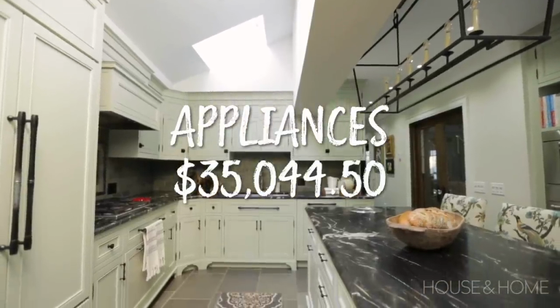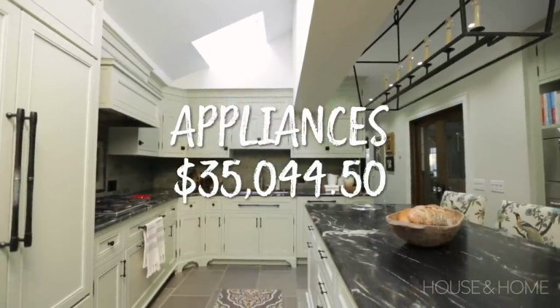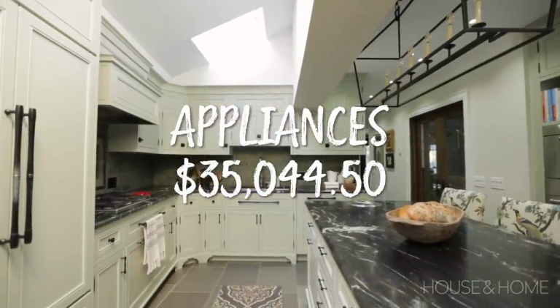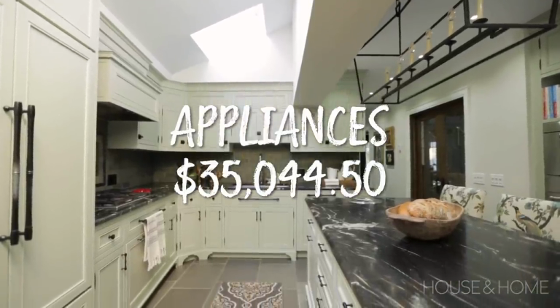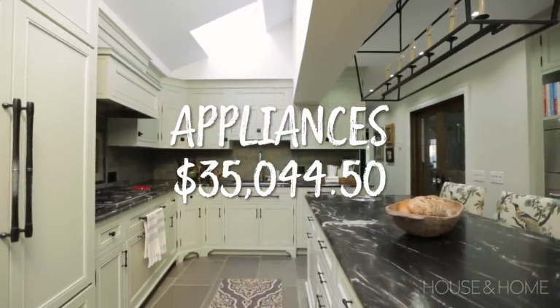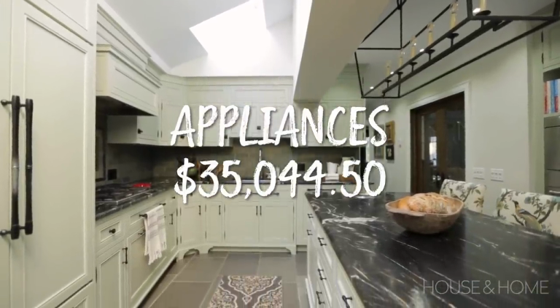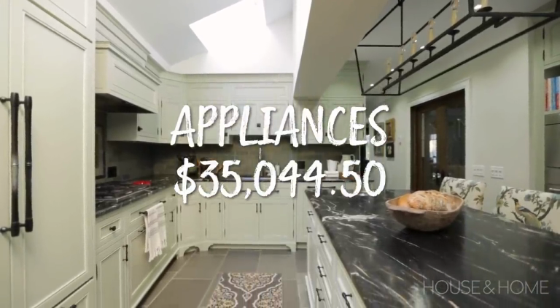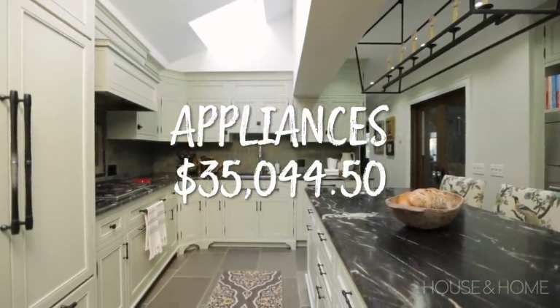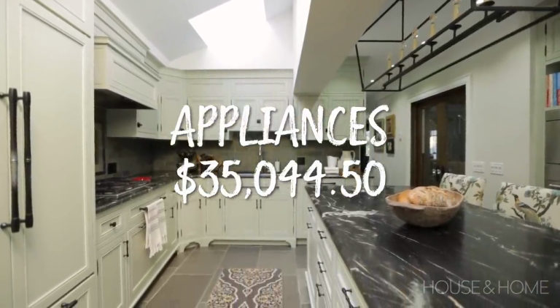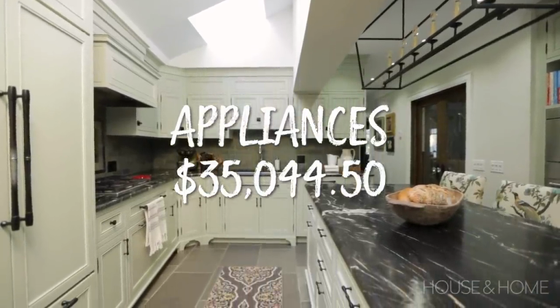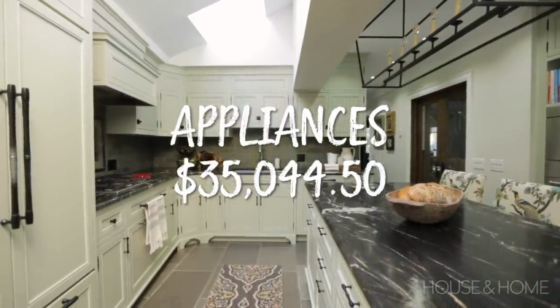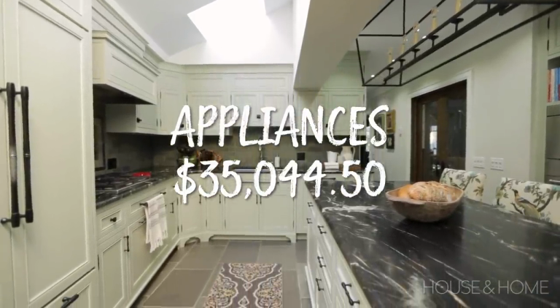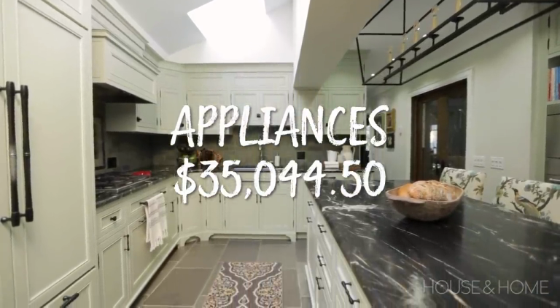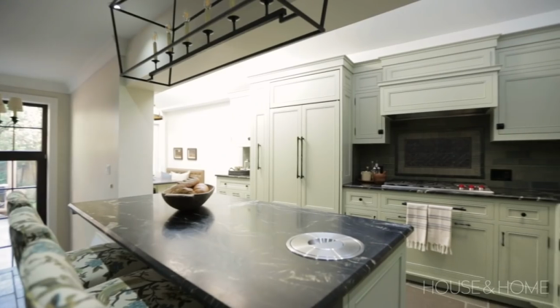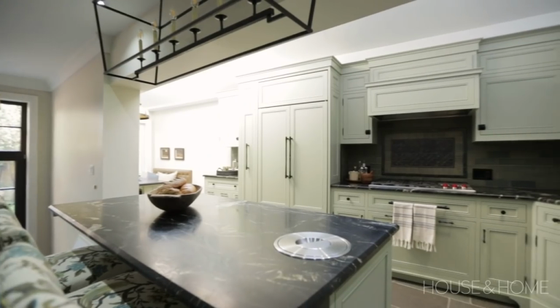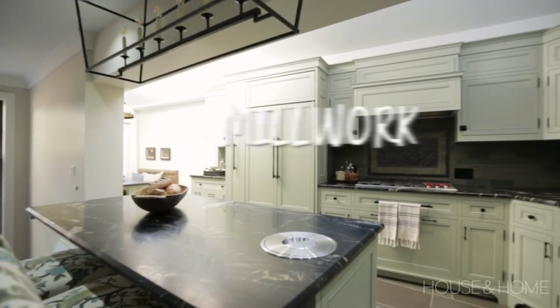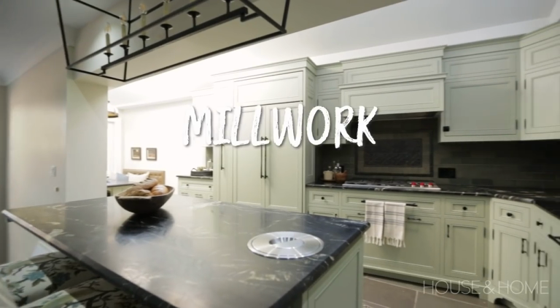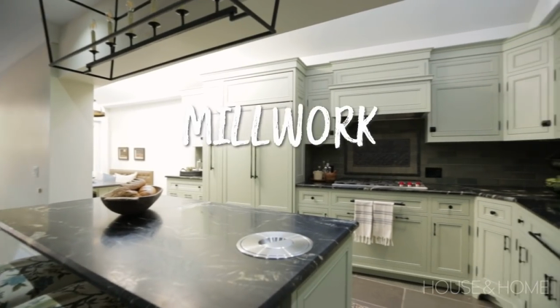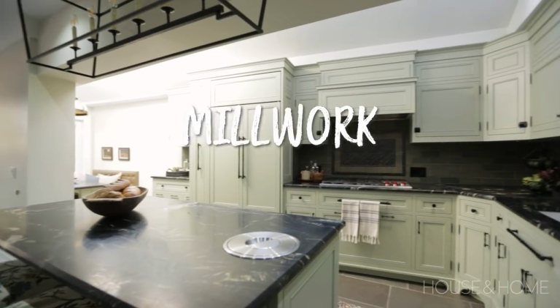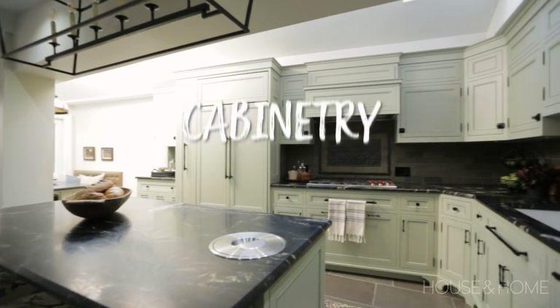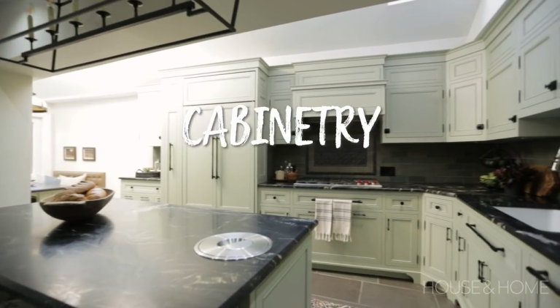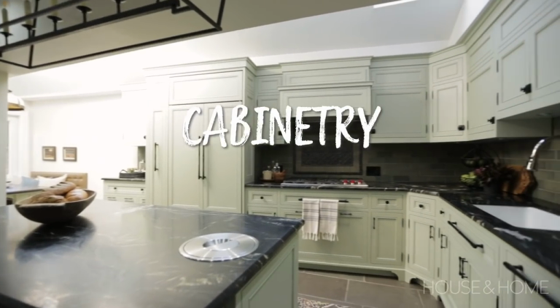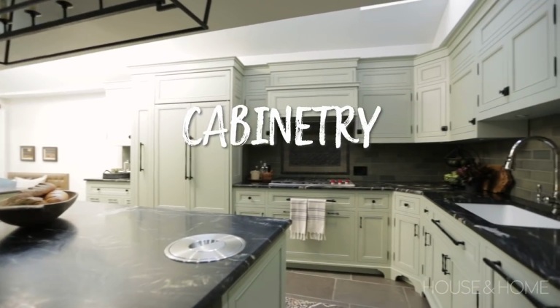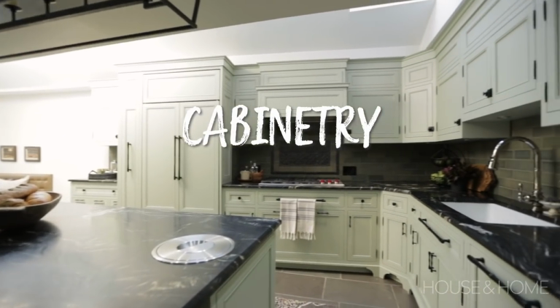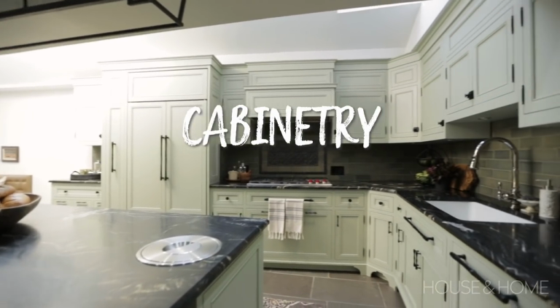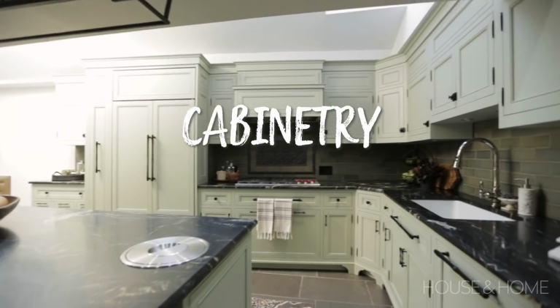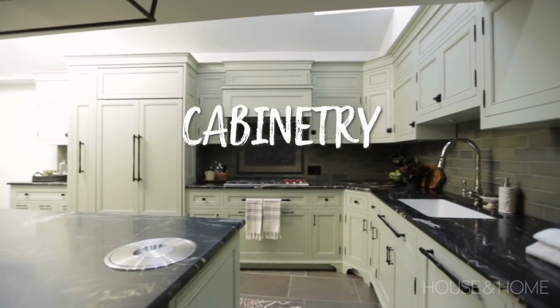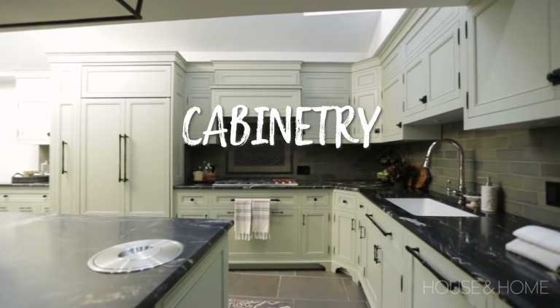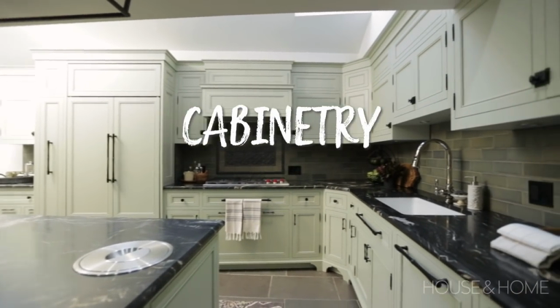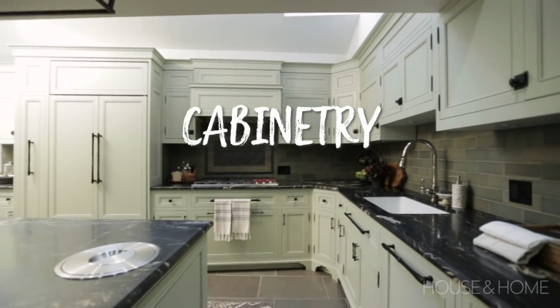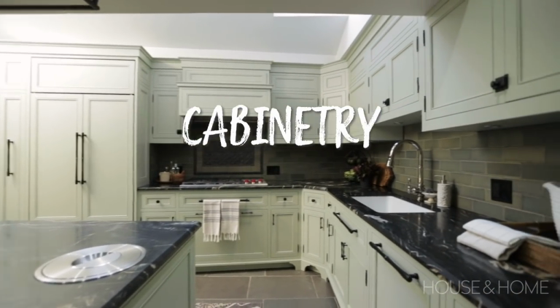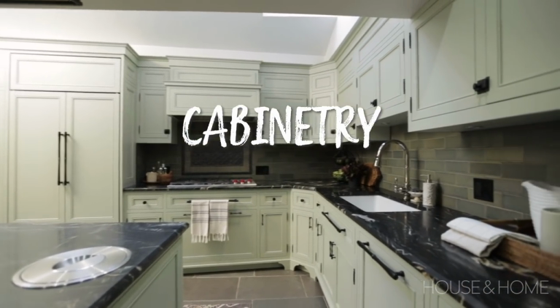All told, the appliances were thirty-five thousand and forty-four dollars and fifty cents.